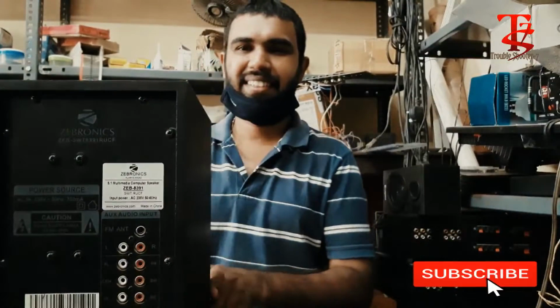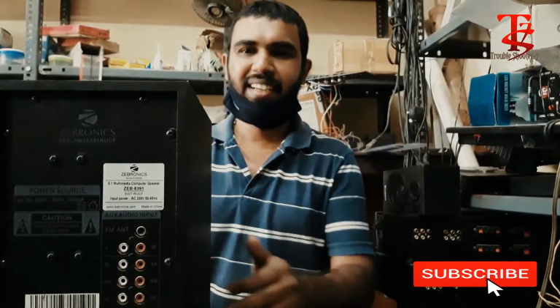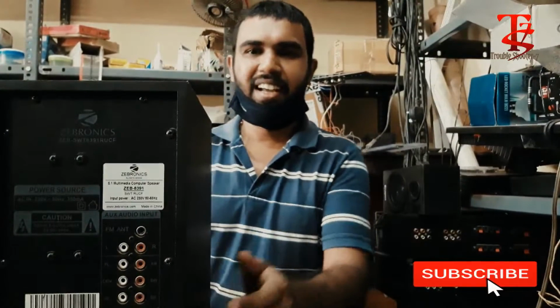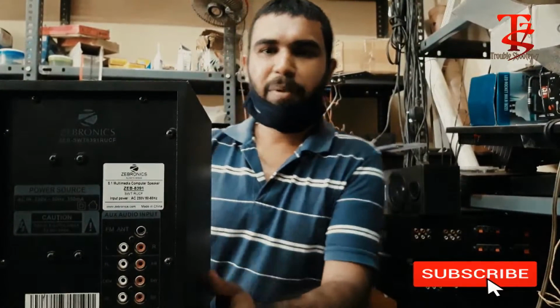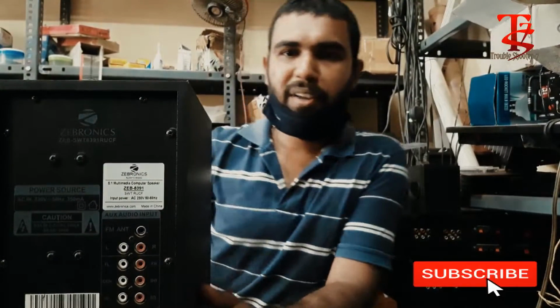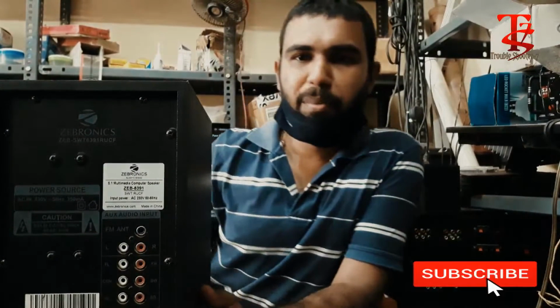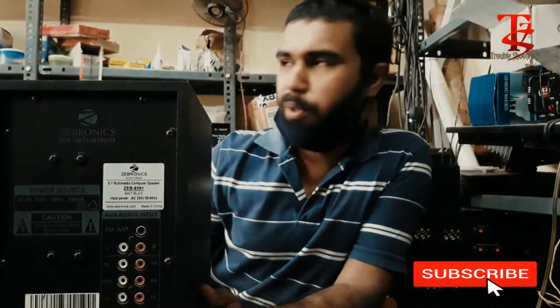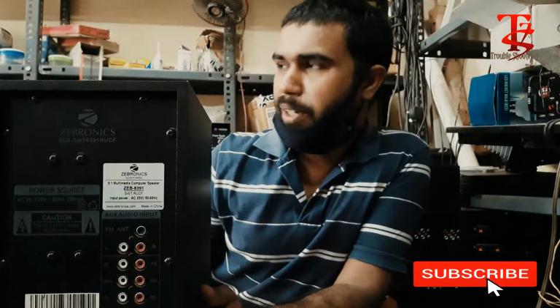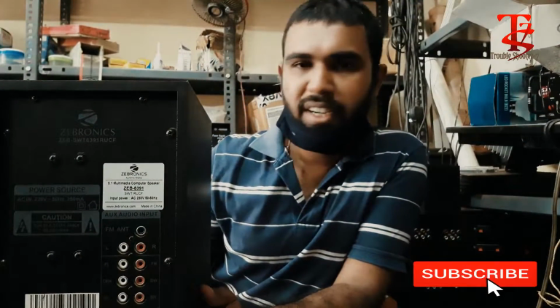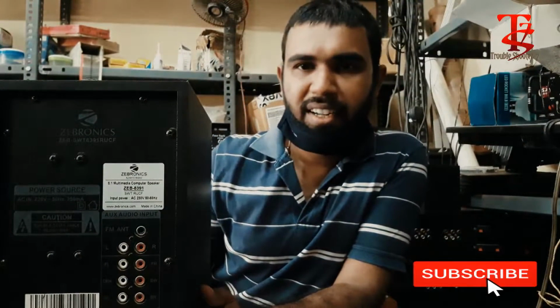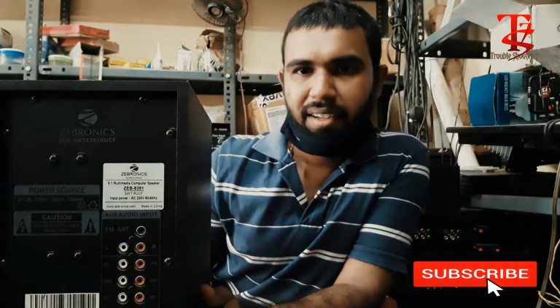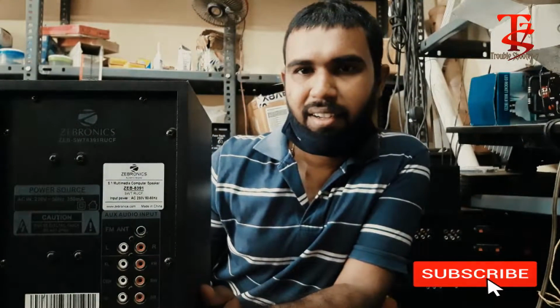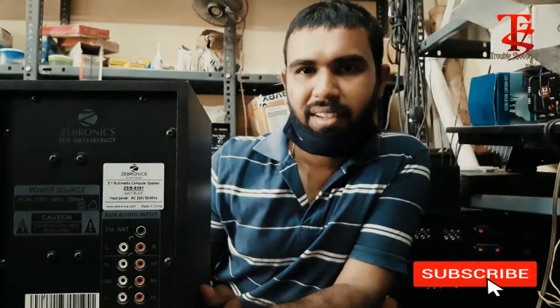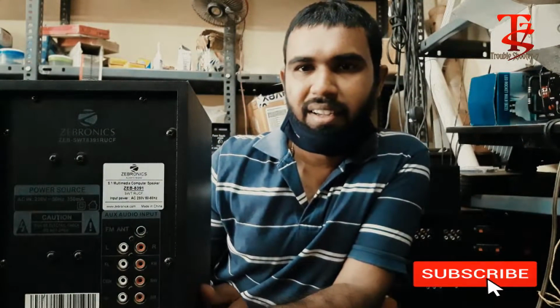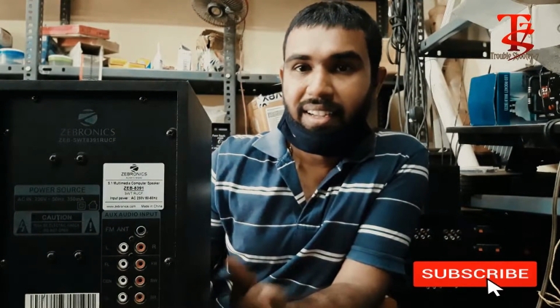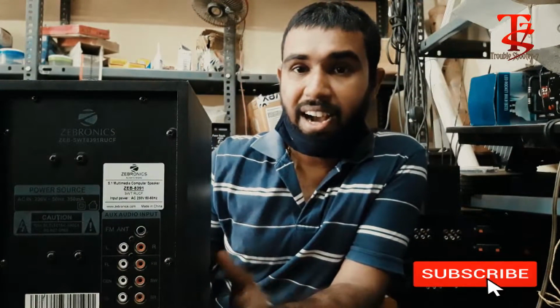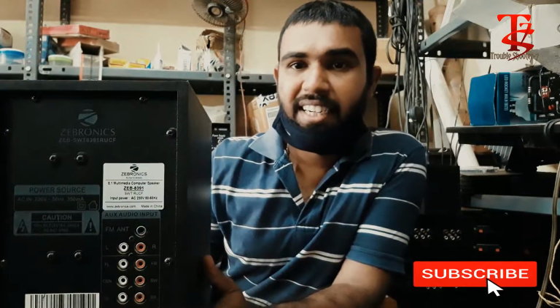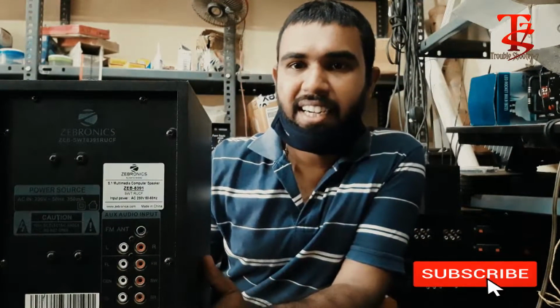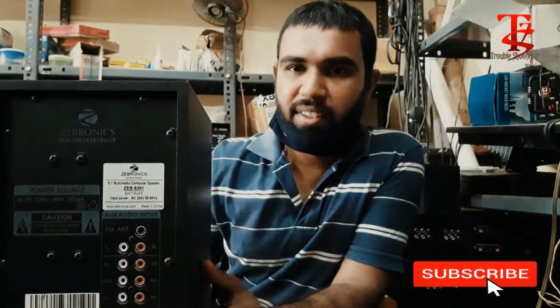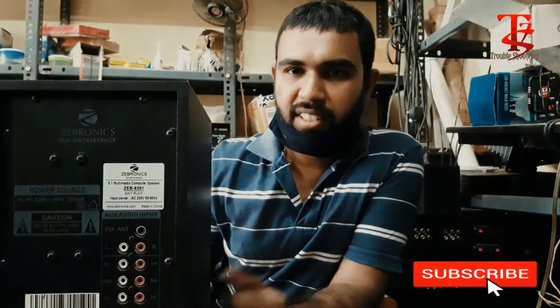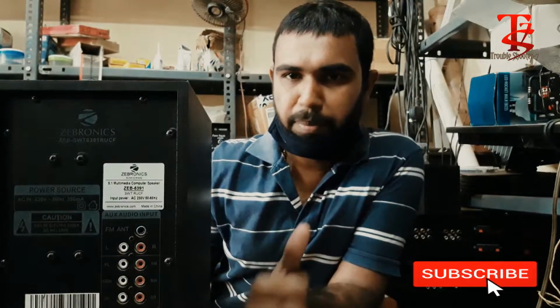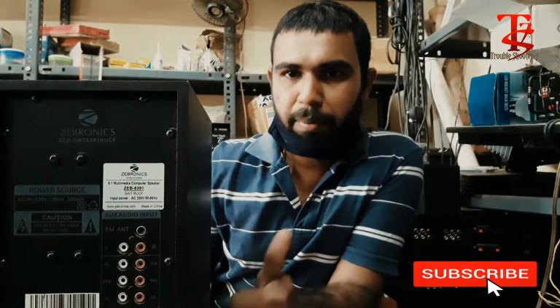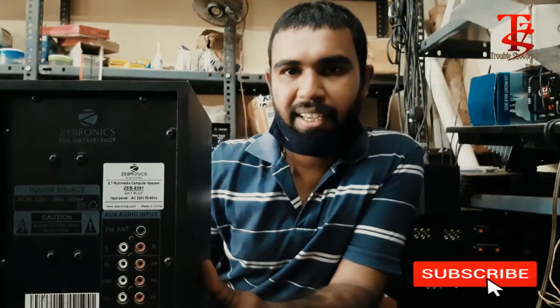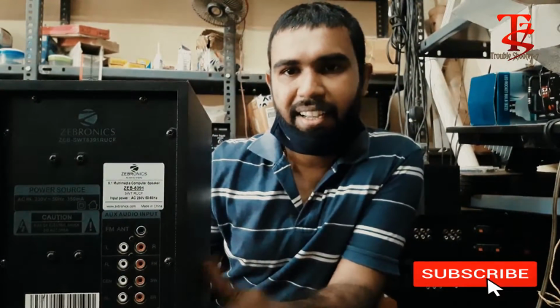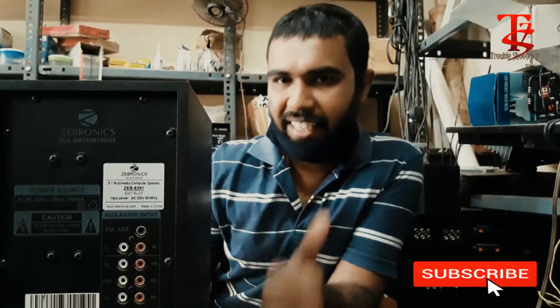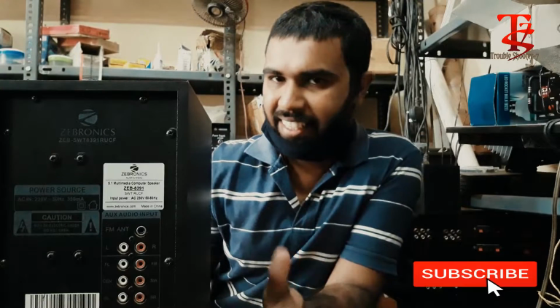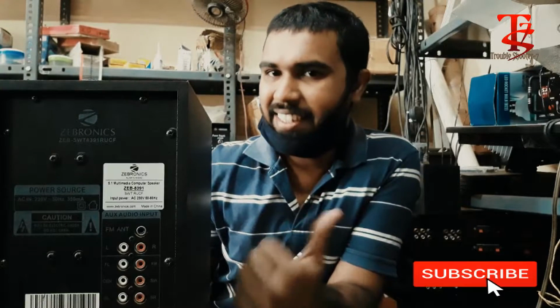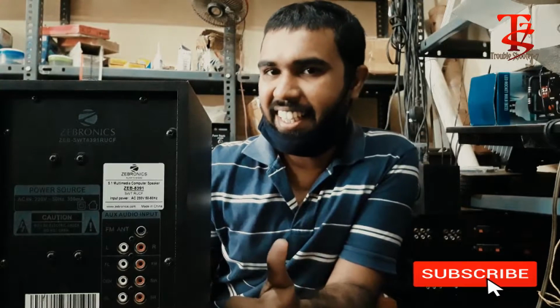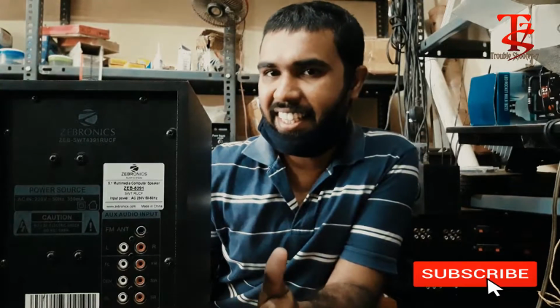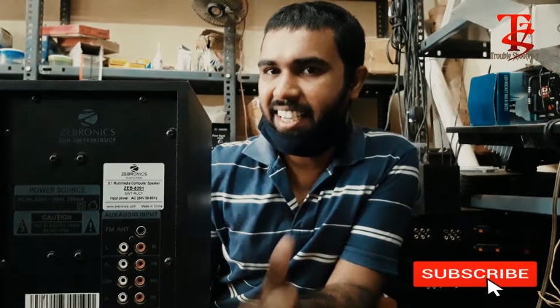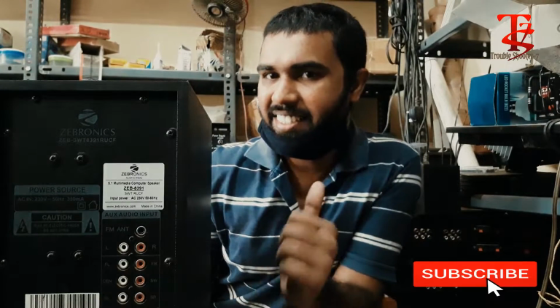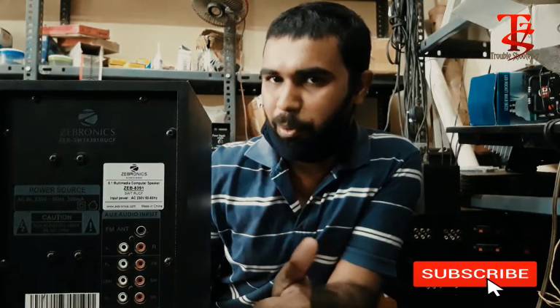If you like the videos, subscribe, like, share and support.